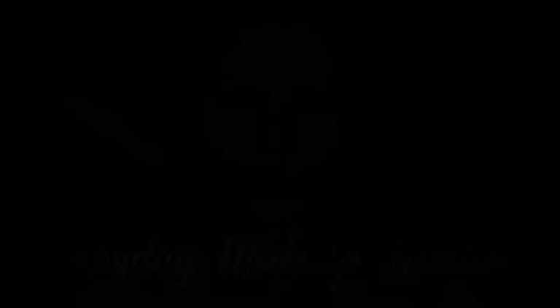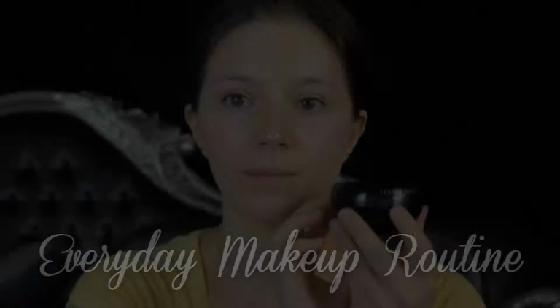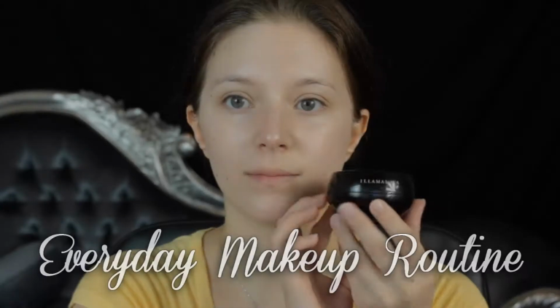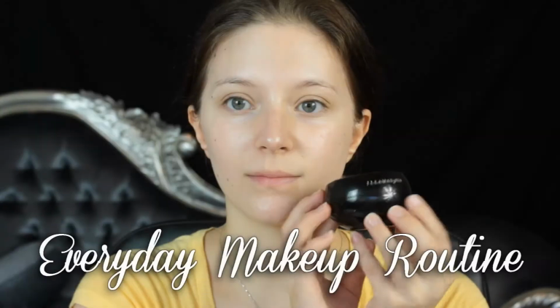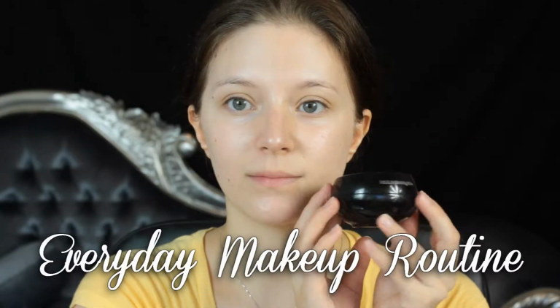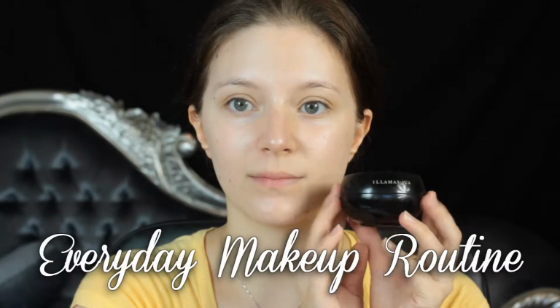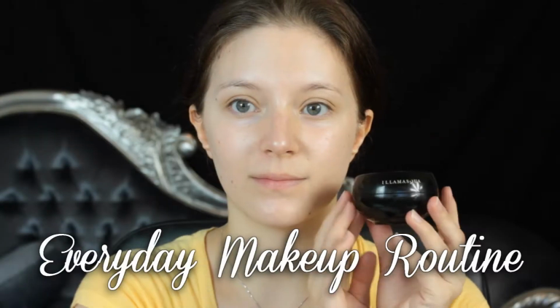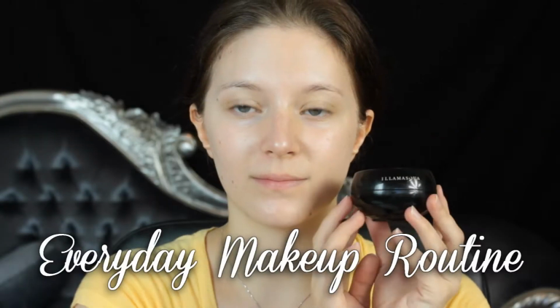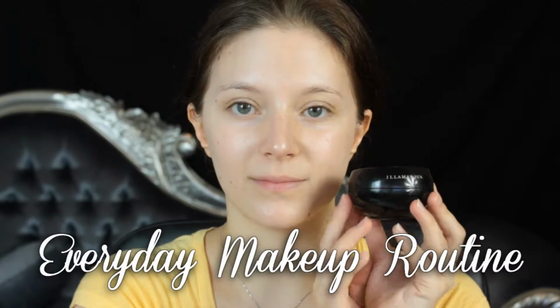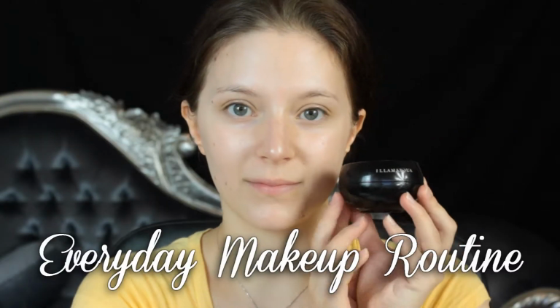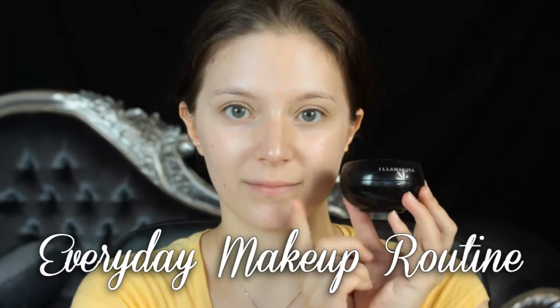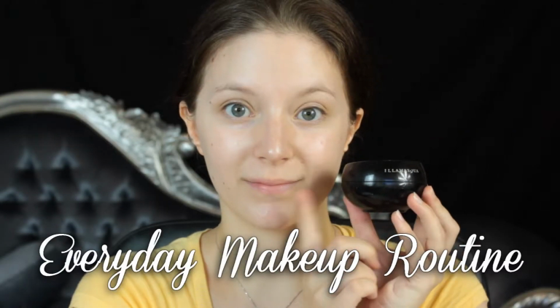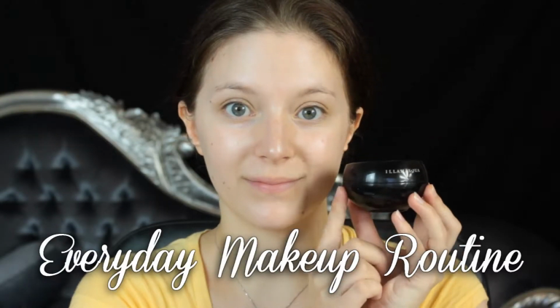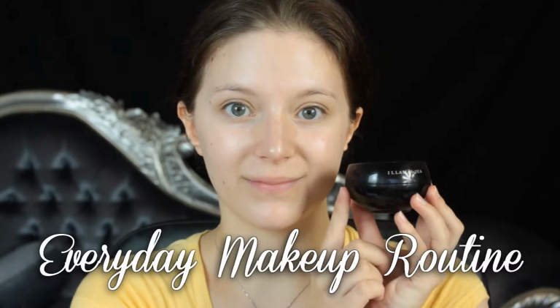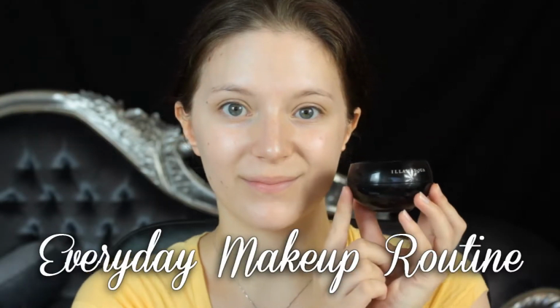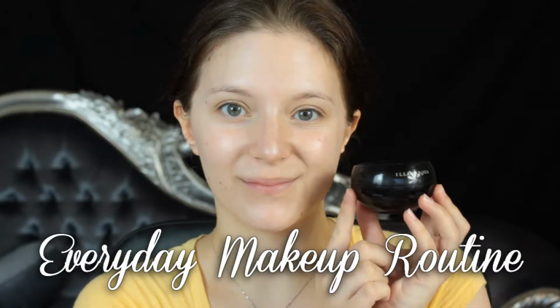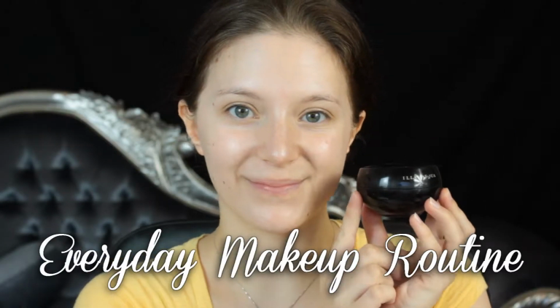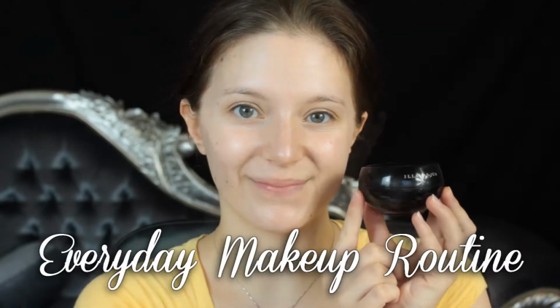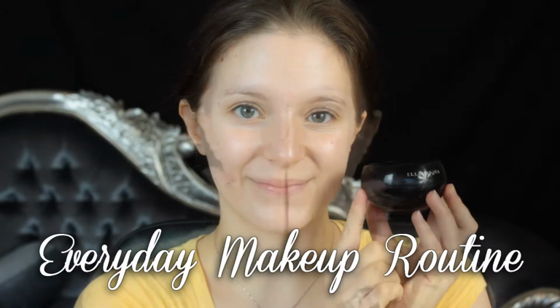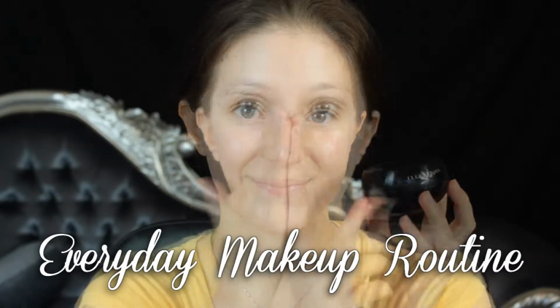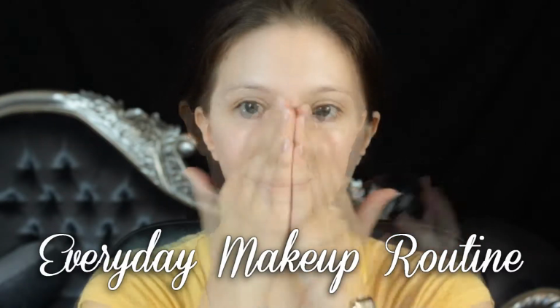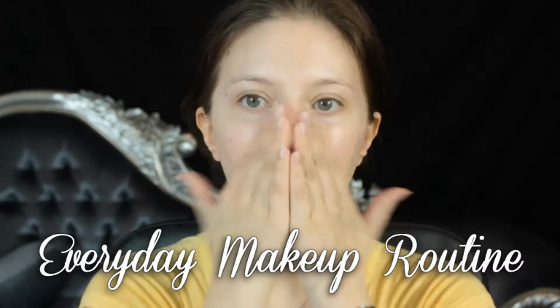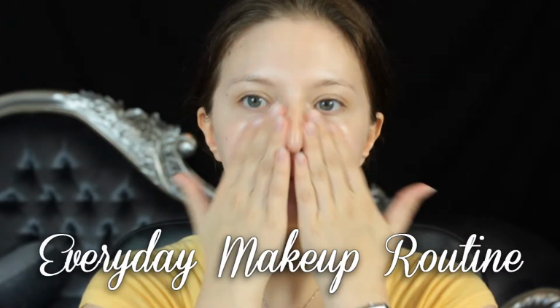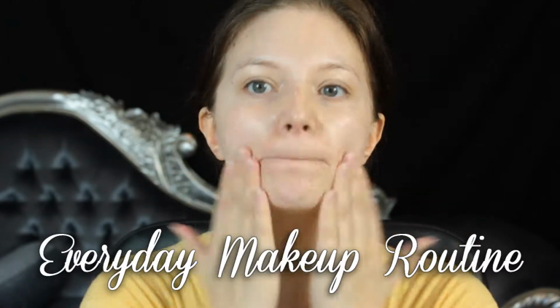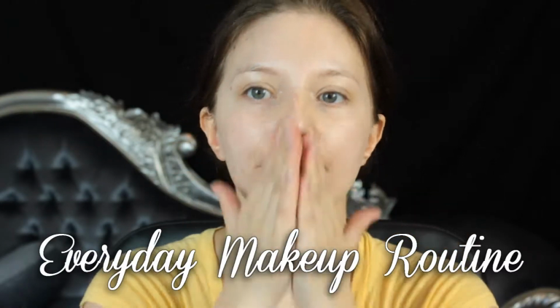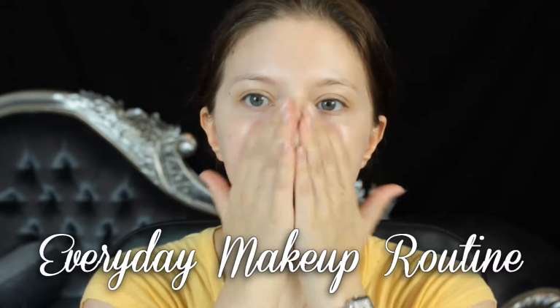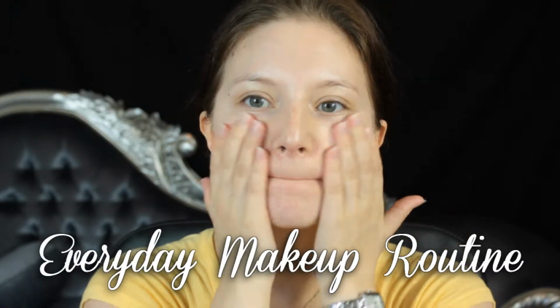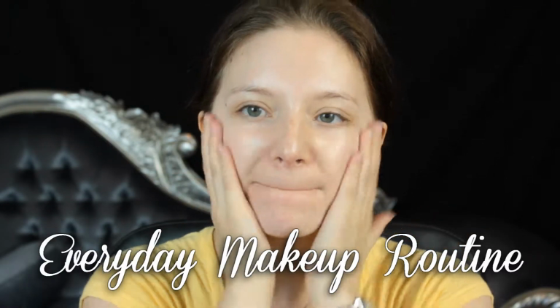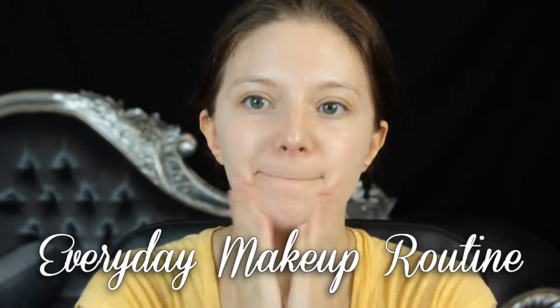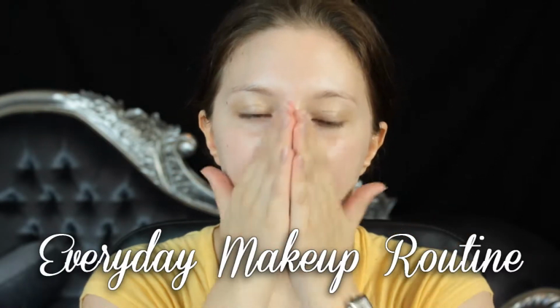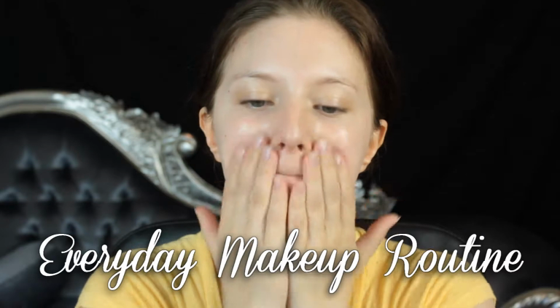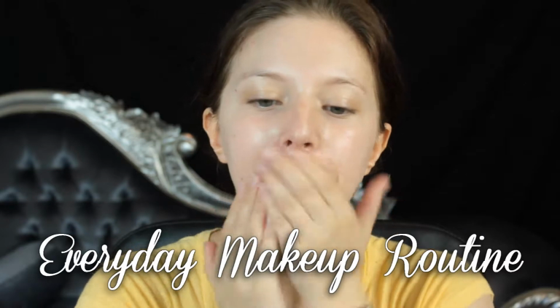Hi everyone, welcome to another video. In today's video I'm going to jump right in with my everyday makeup routine.